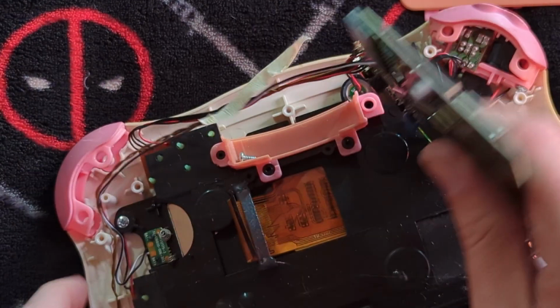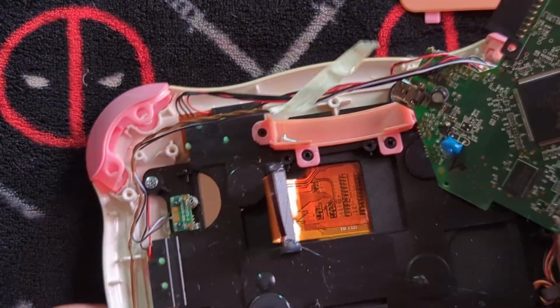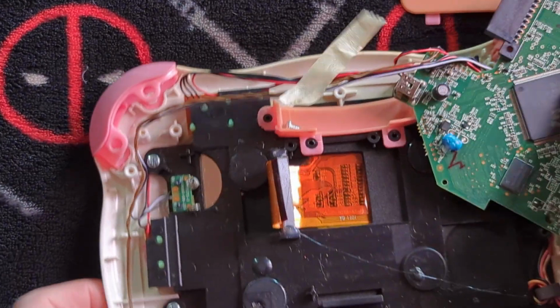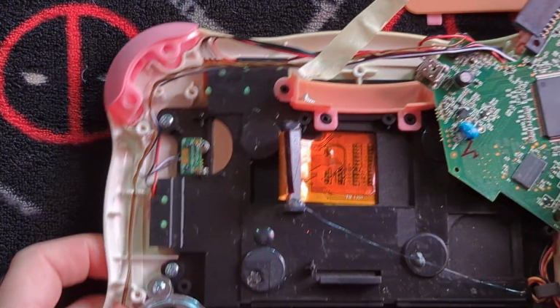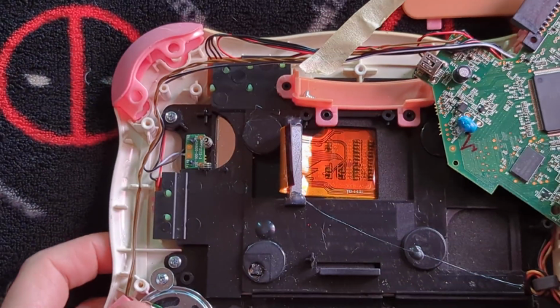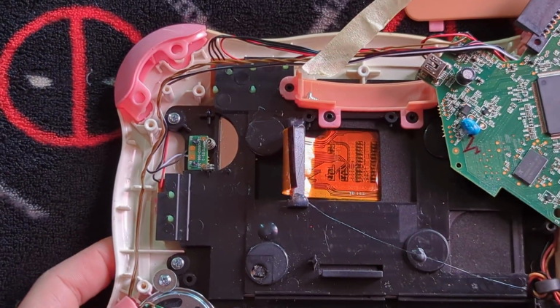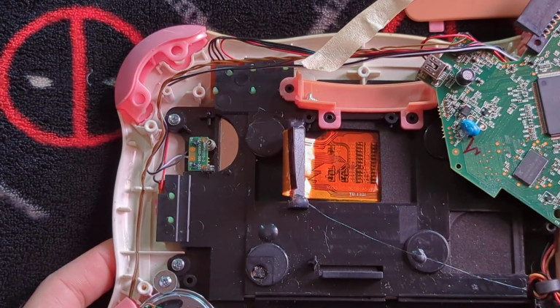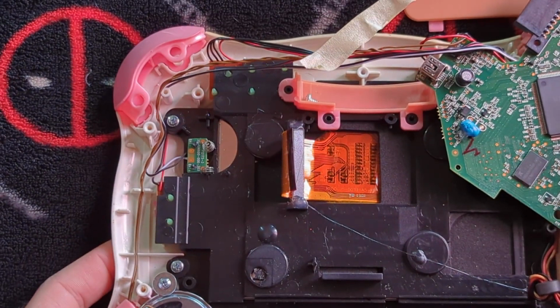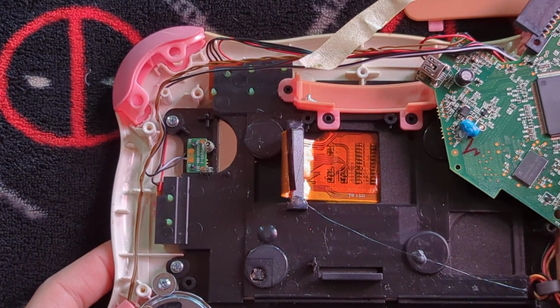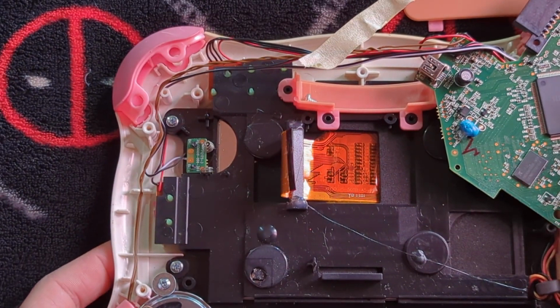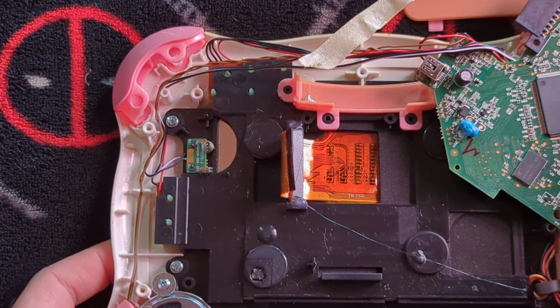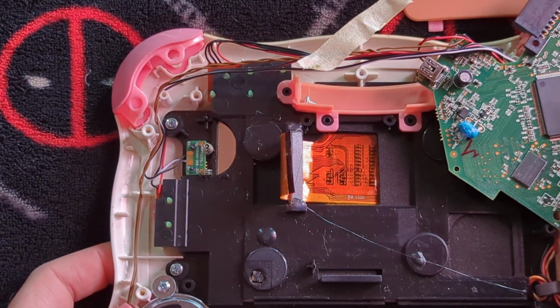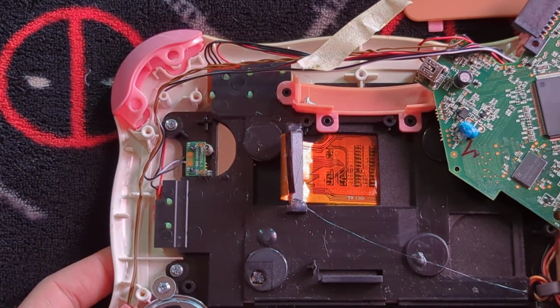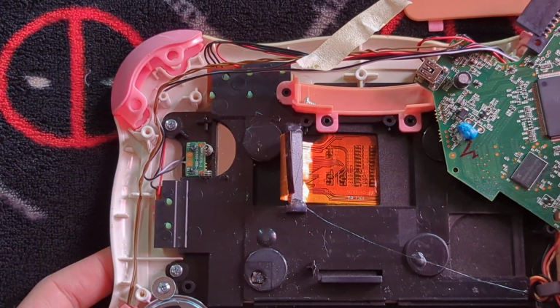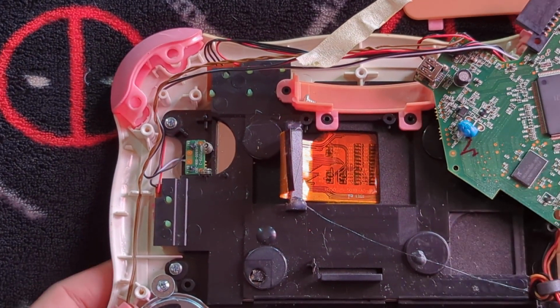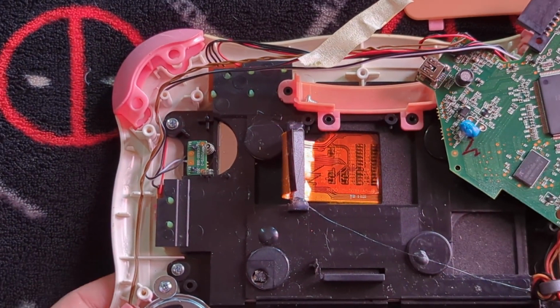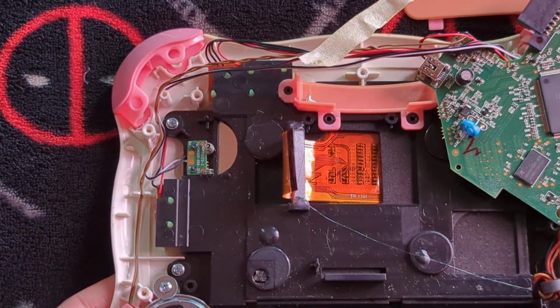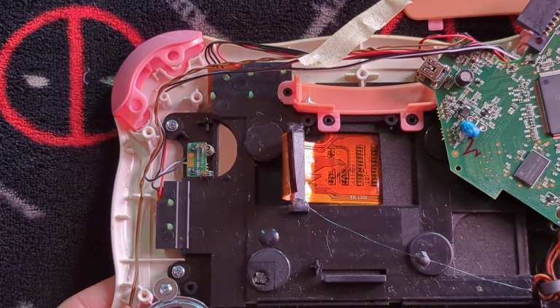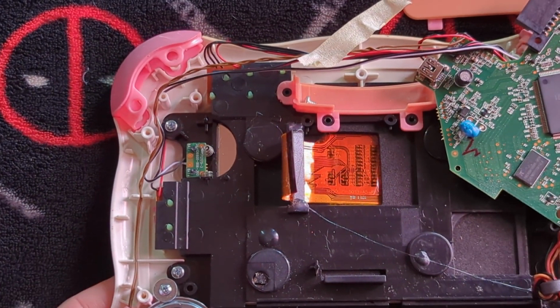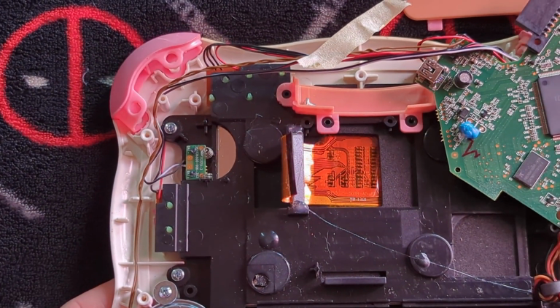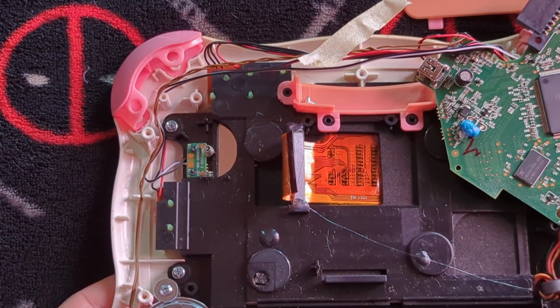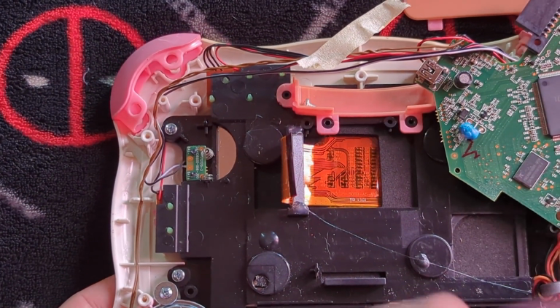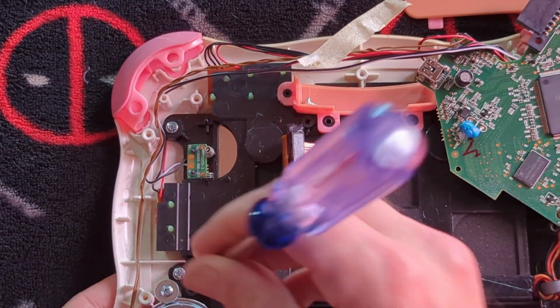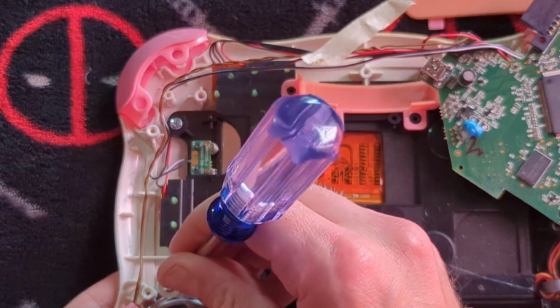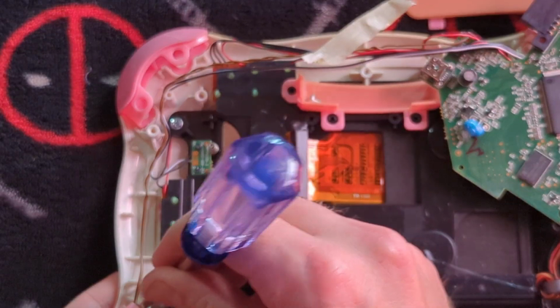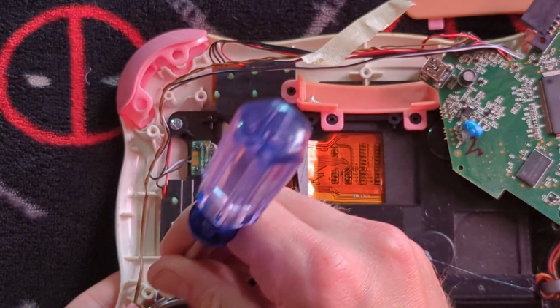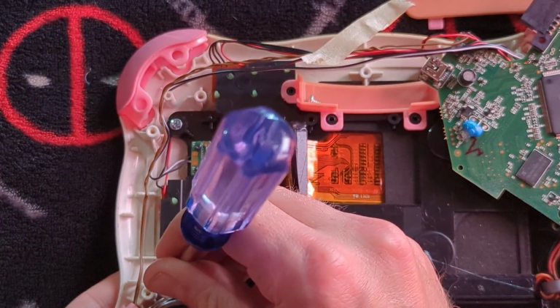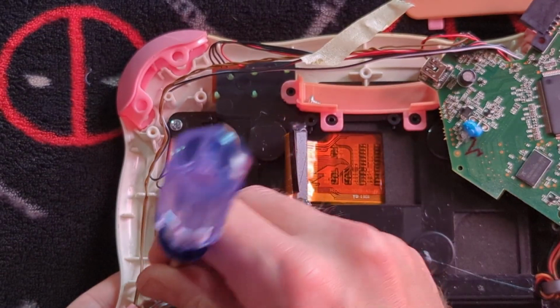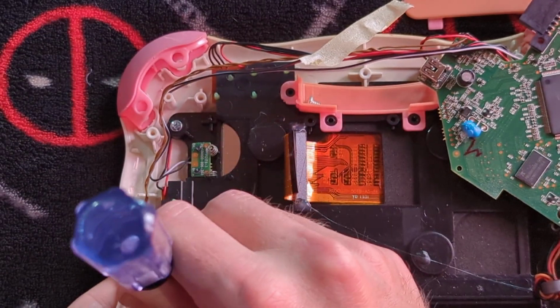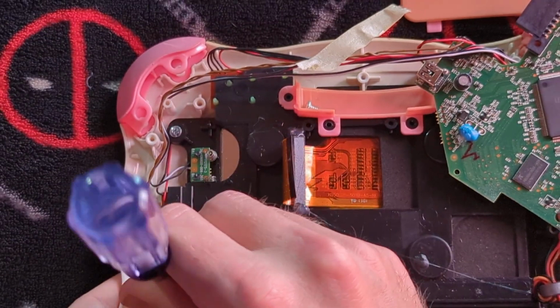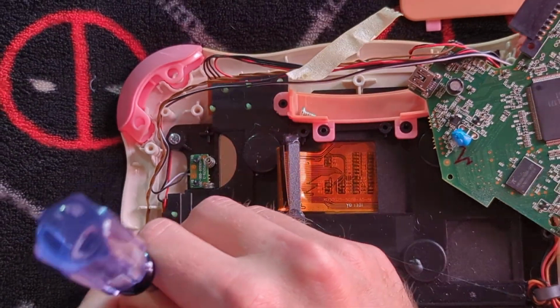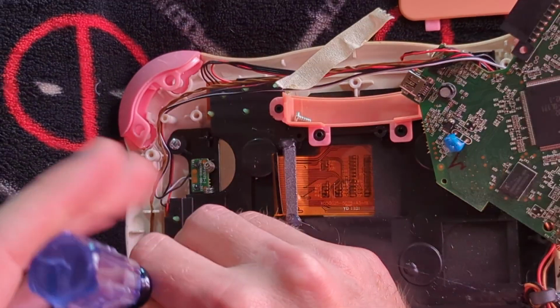Okay, as we can see here, we have the speaker. It's just a little itty bitty boy.